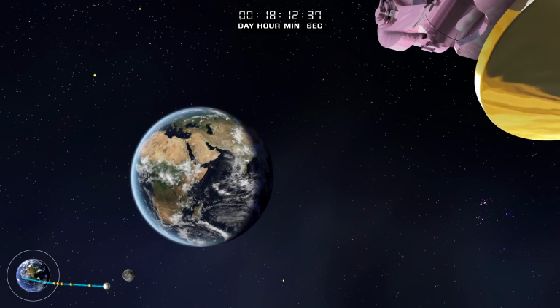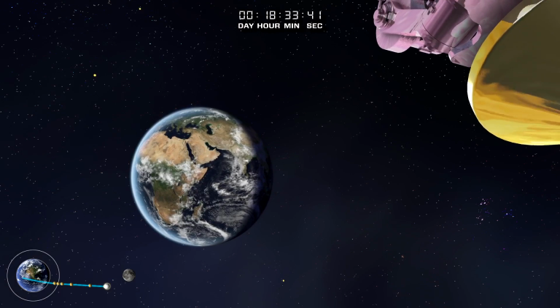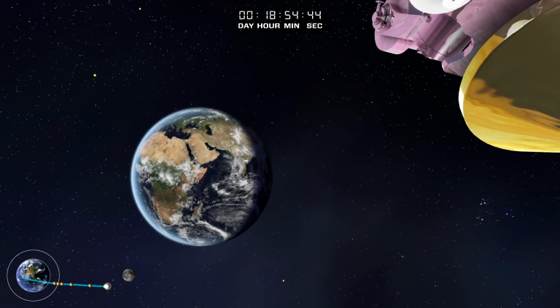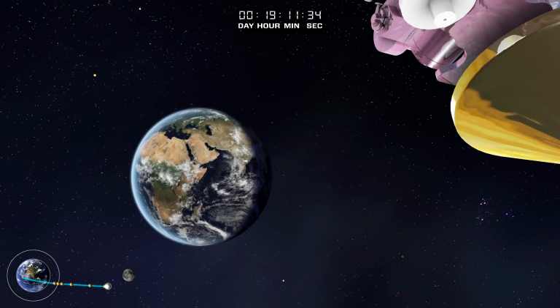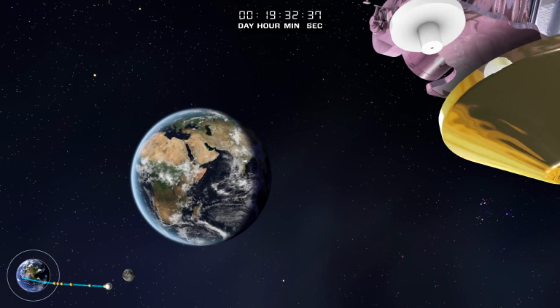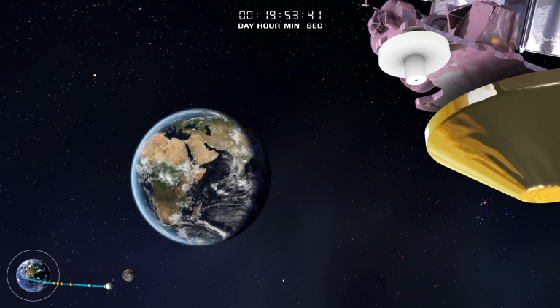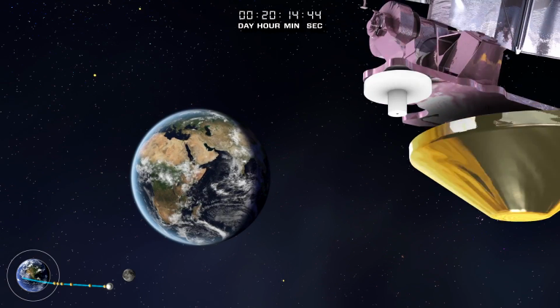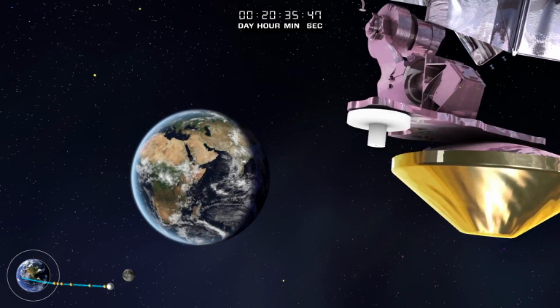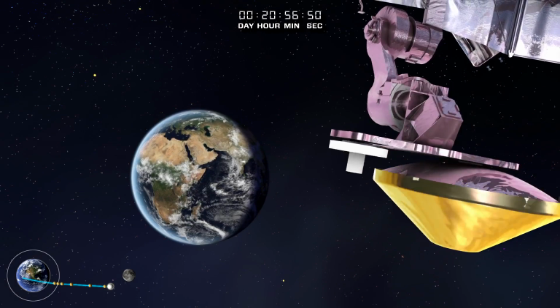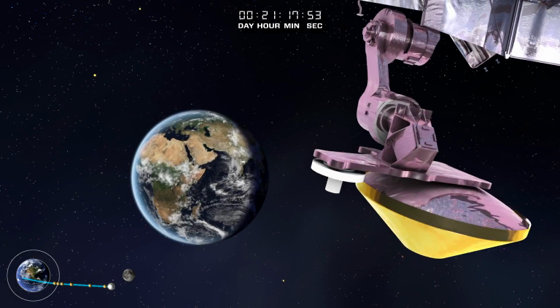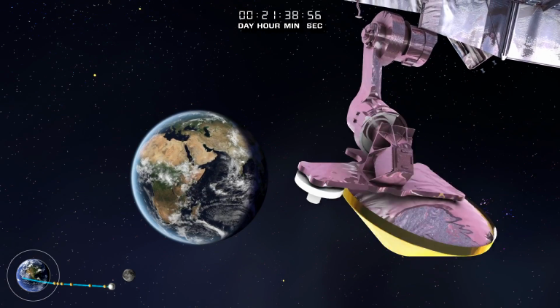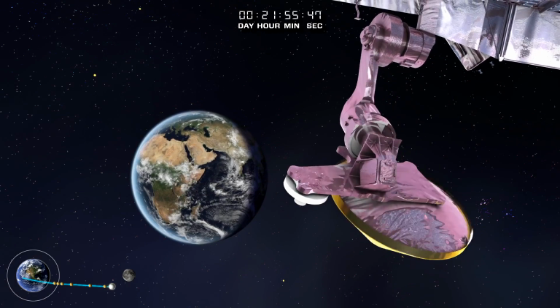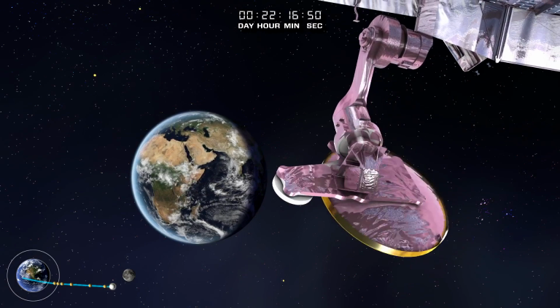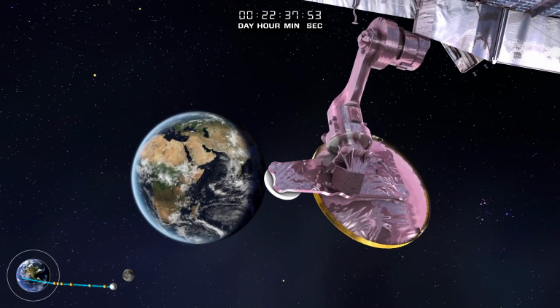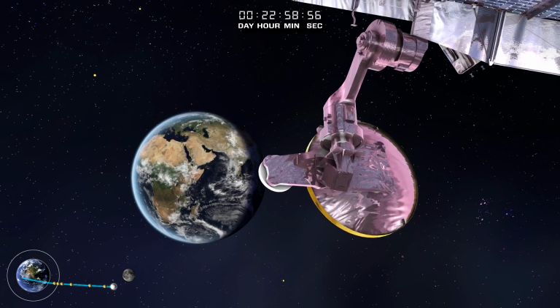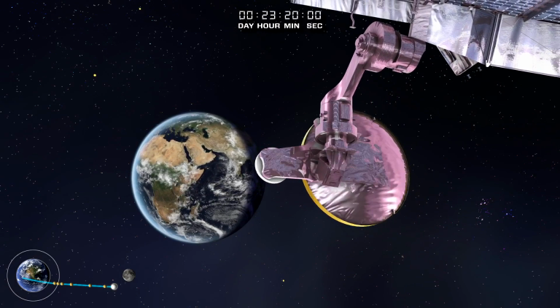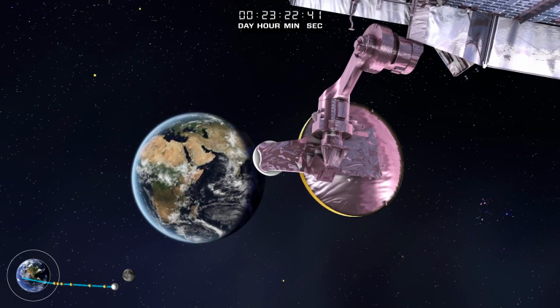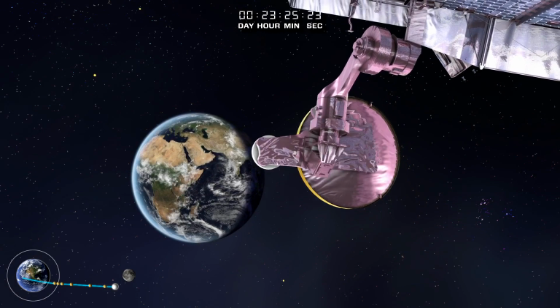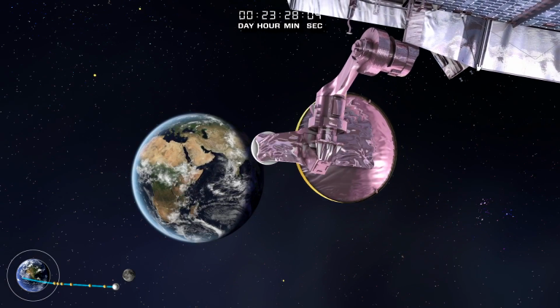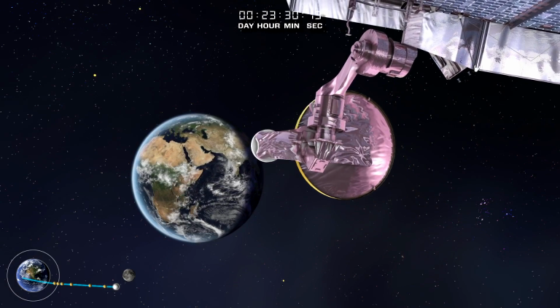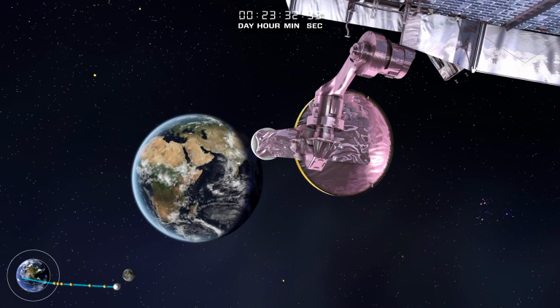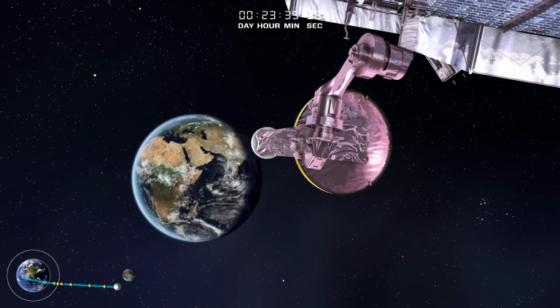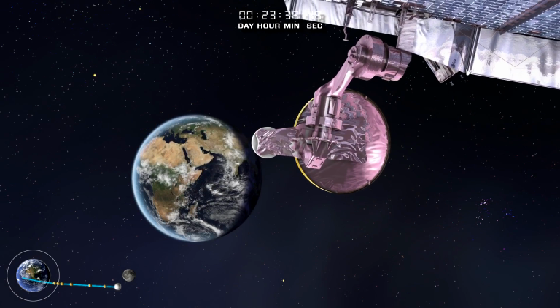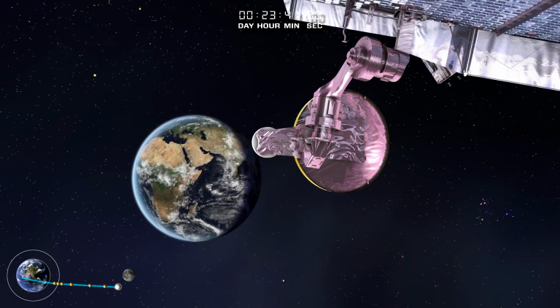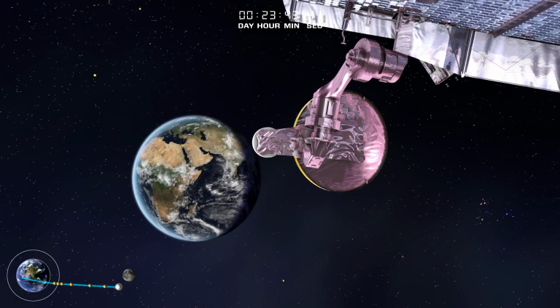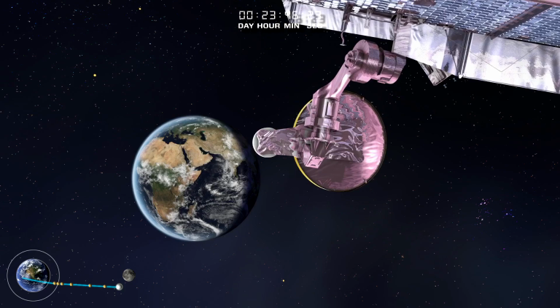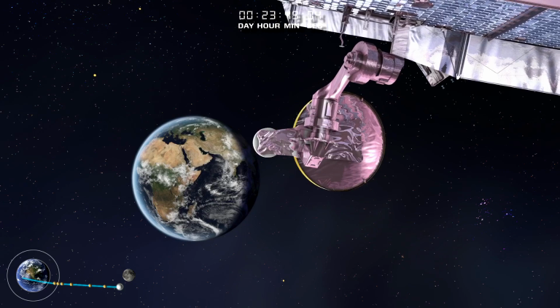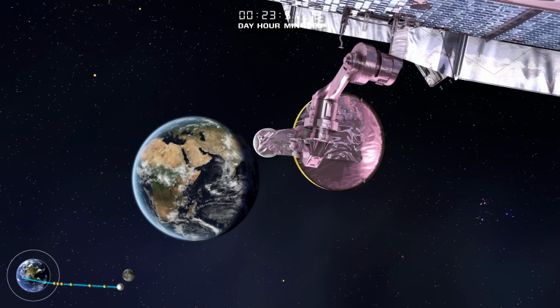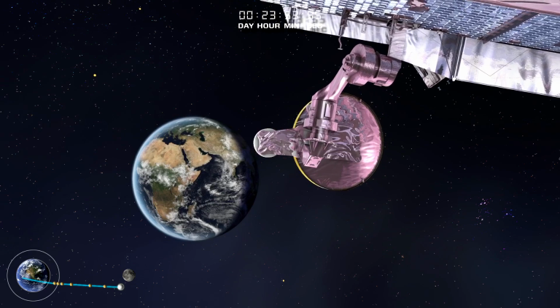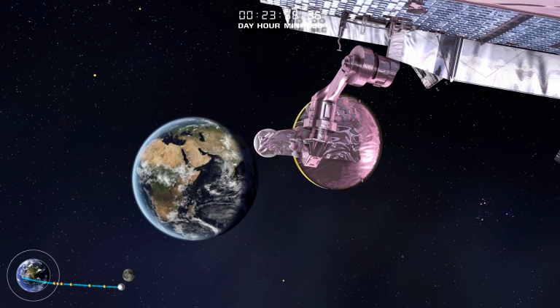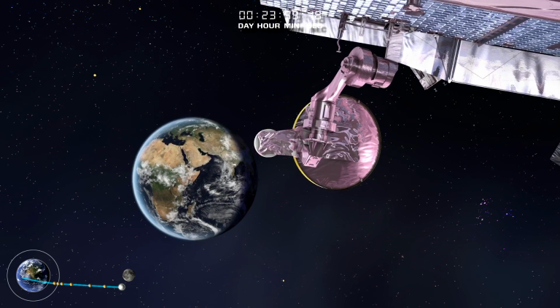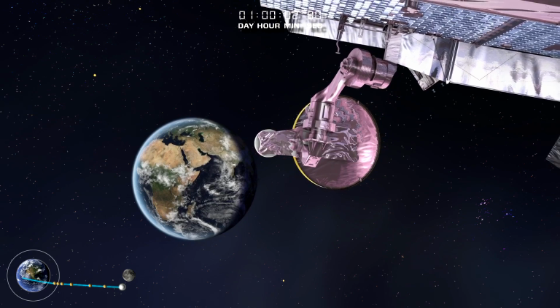After completing midcourse corrections, the Webb Telescope passes the orbit of the Moon.